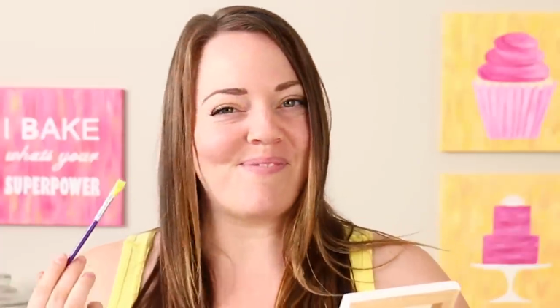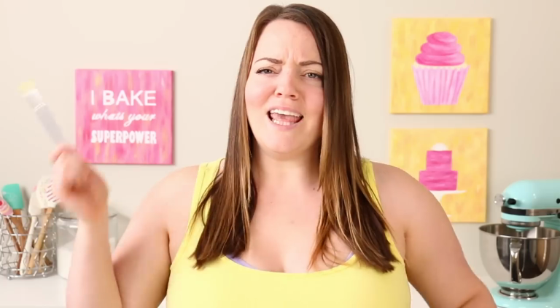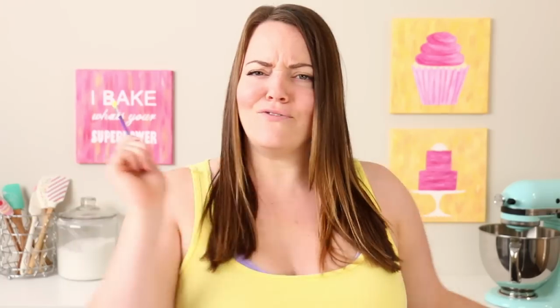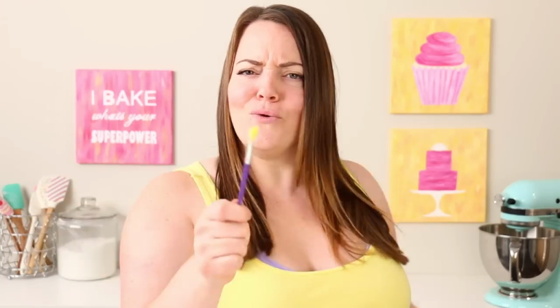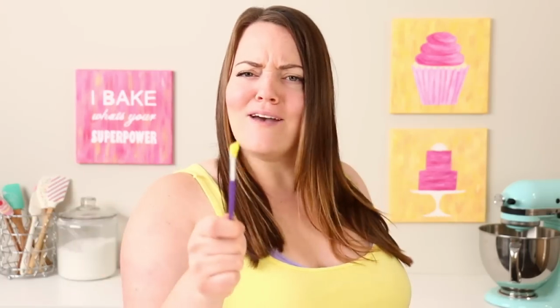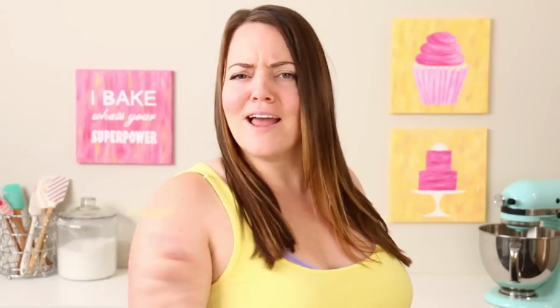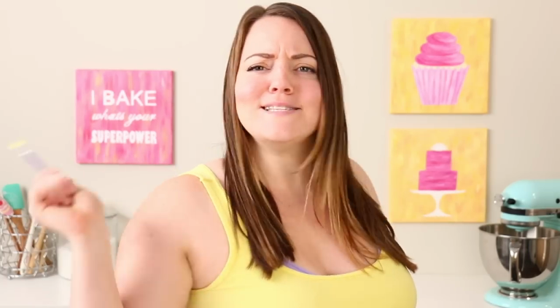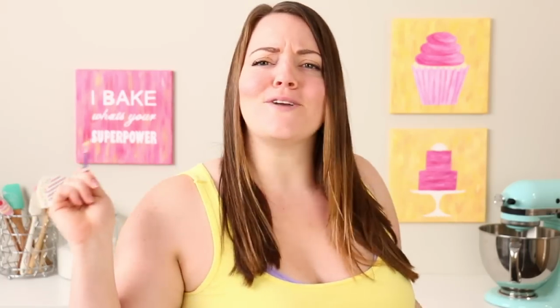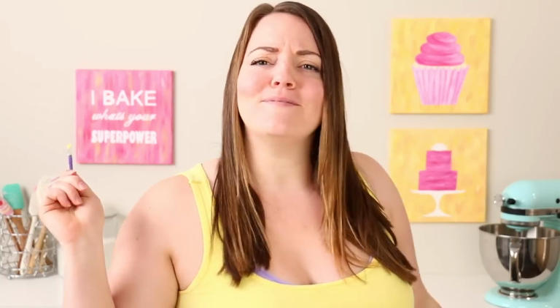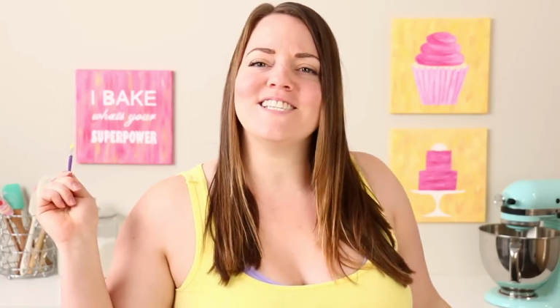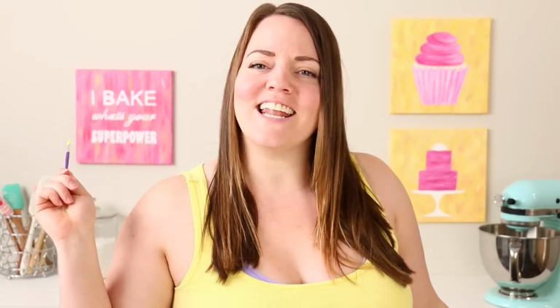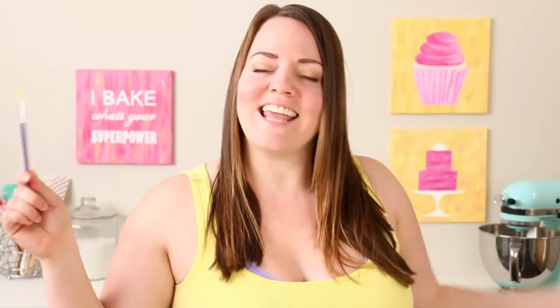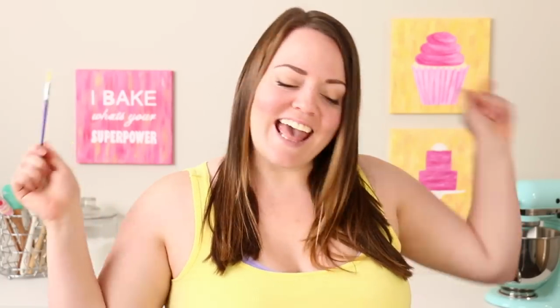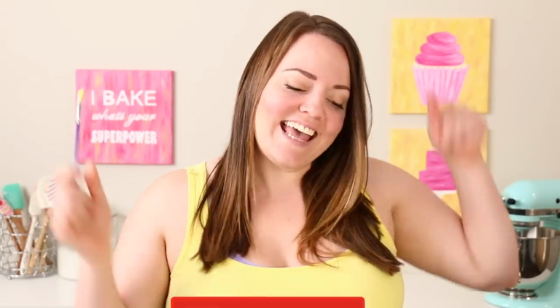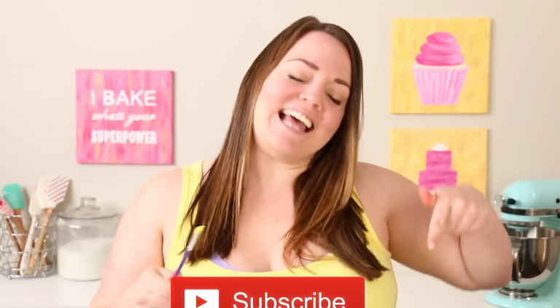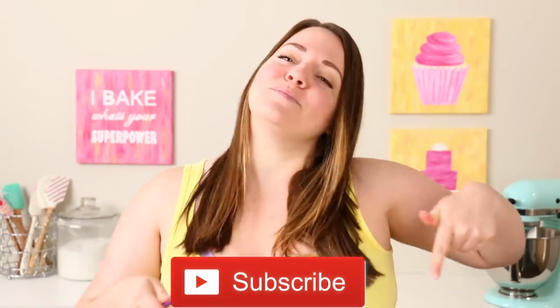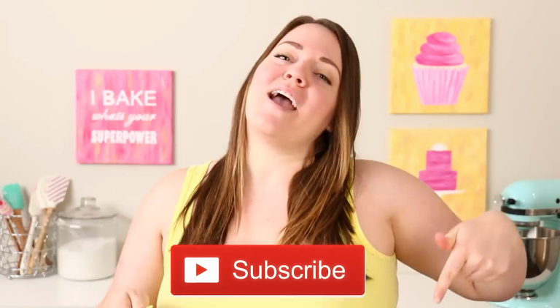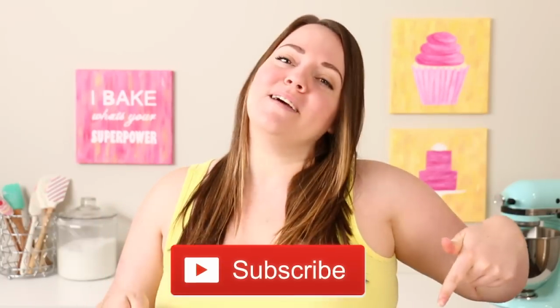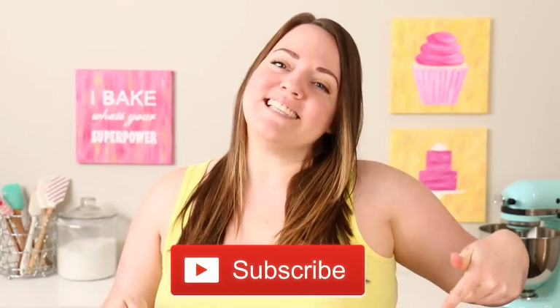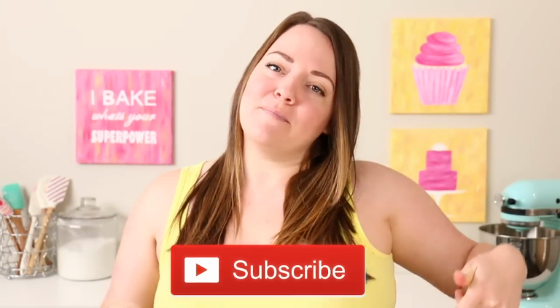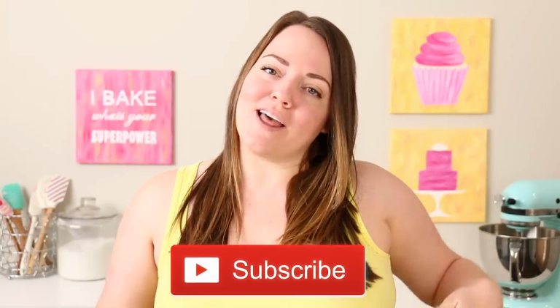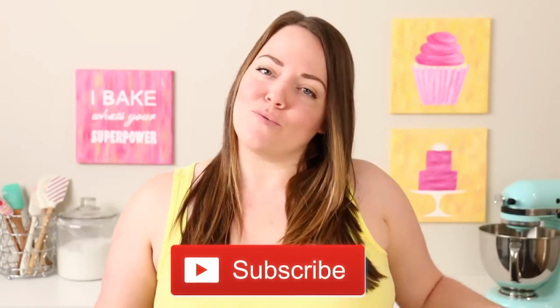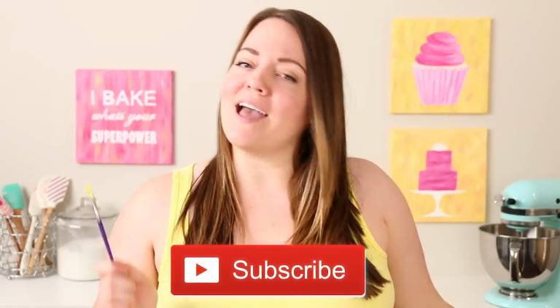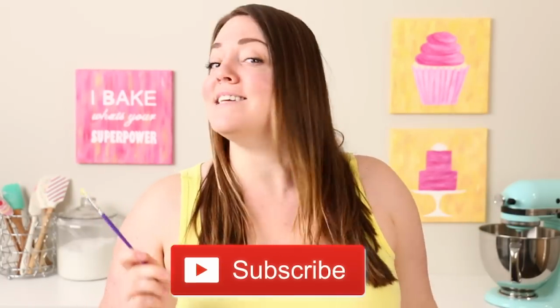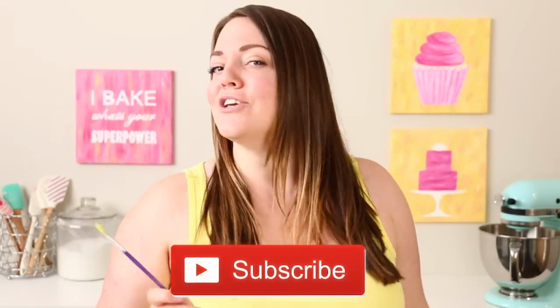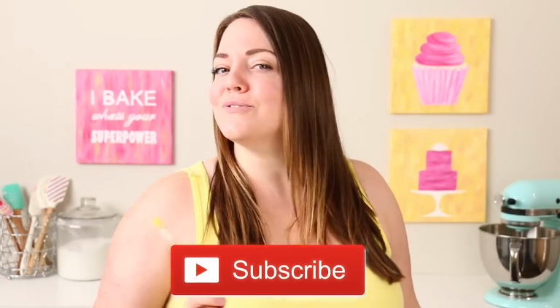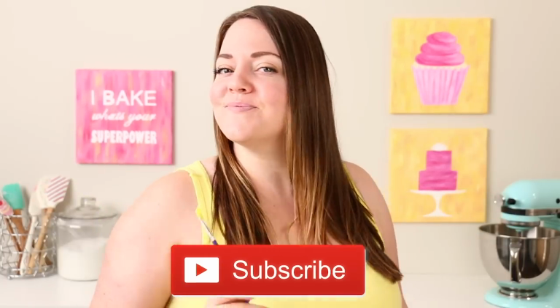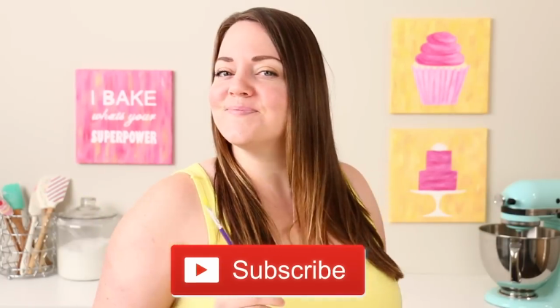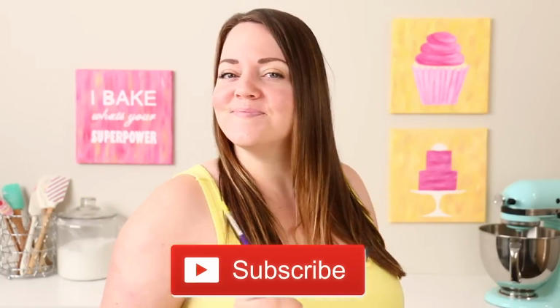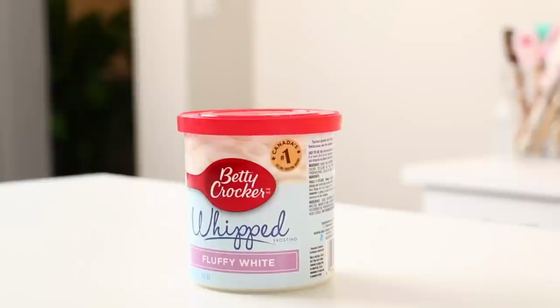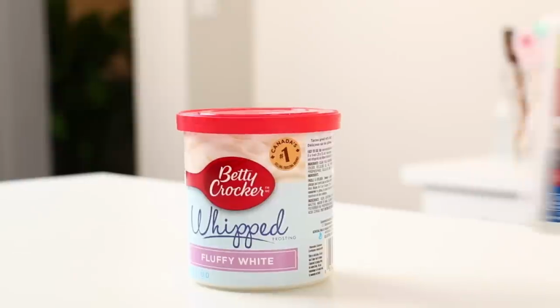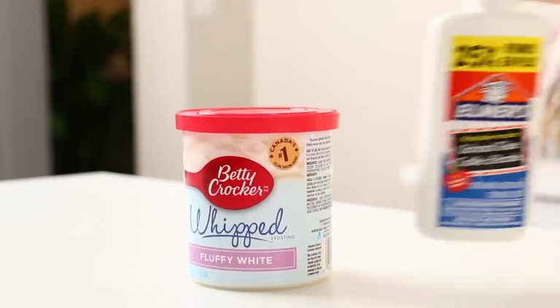If you have not subscribed to this channel yet, hit that subscribe button down below — I dare you.